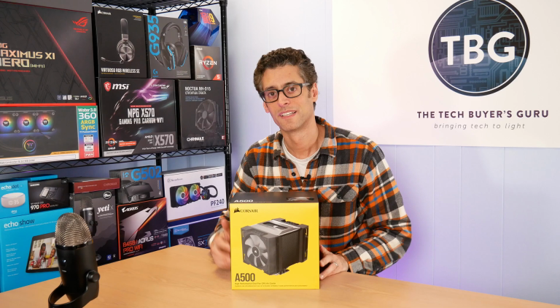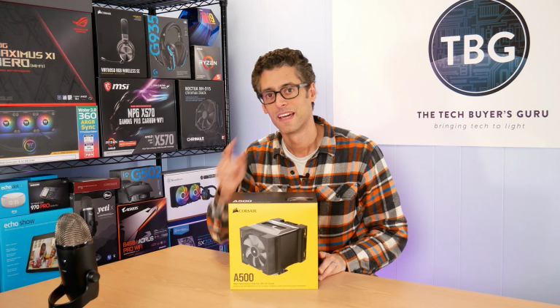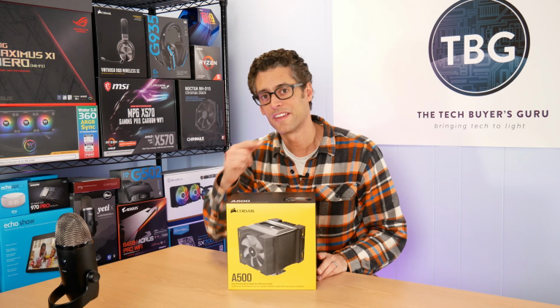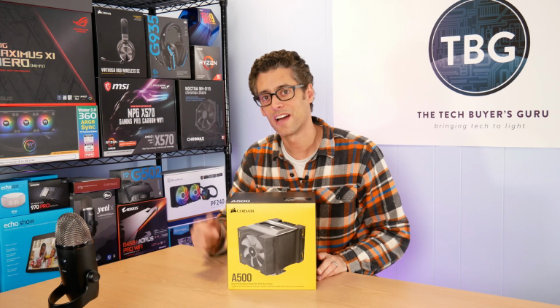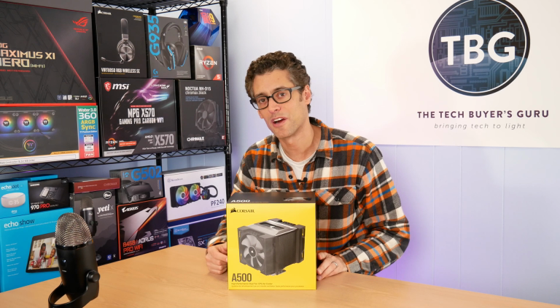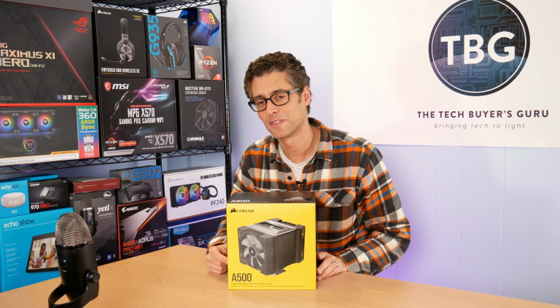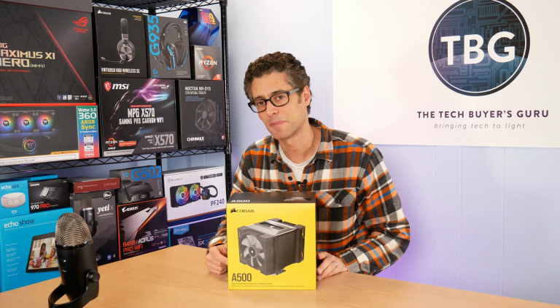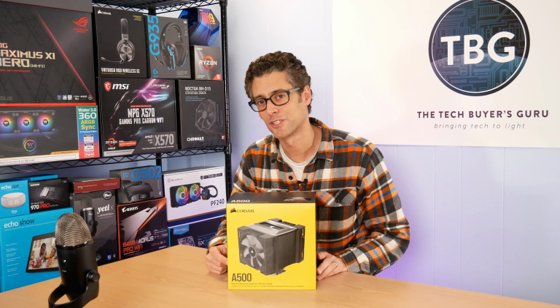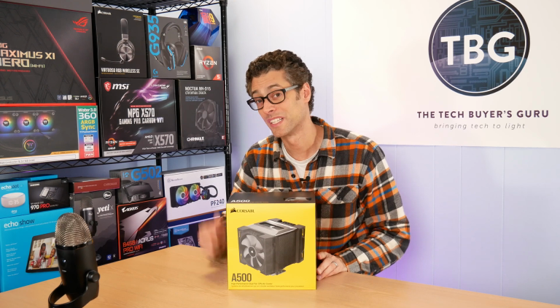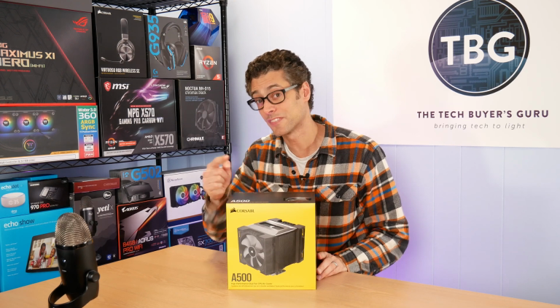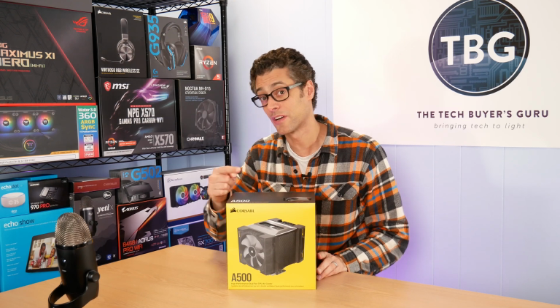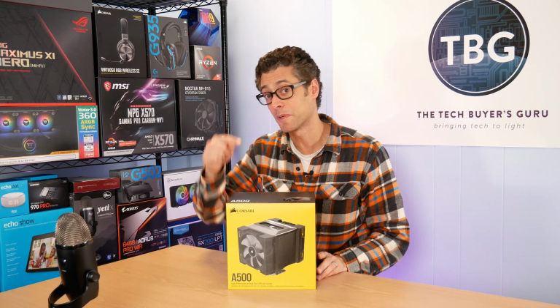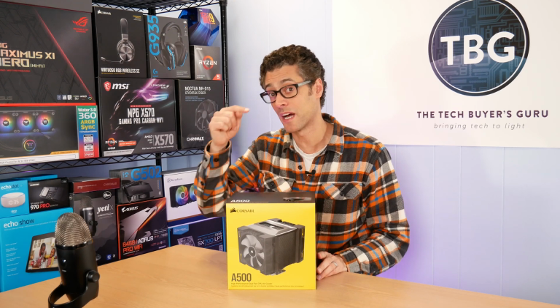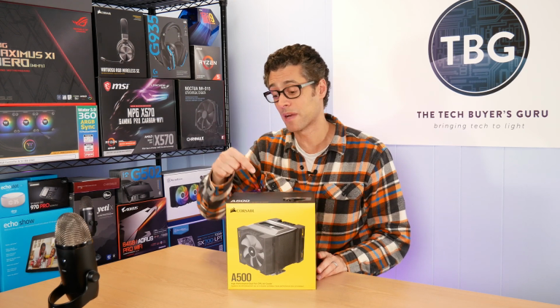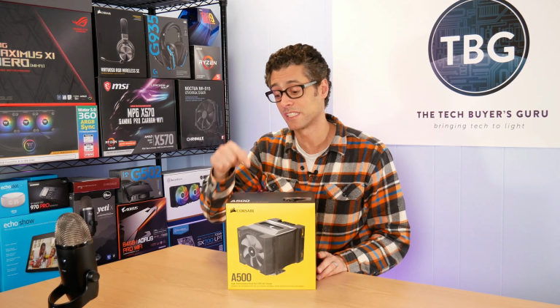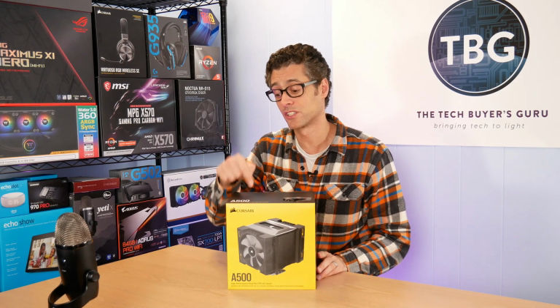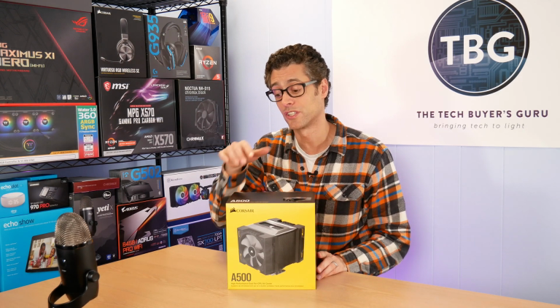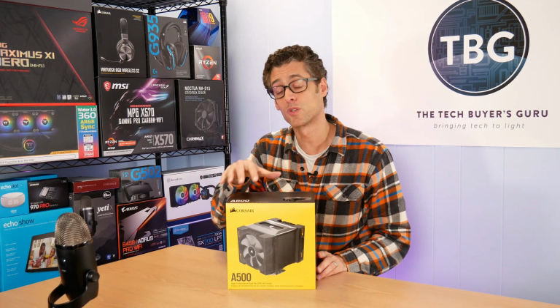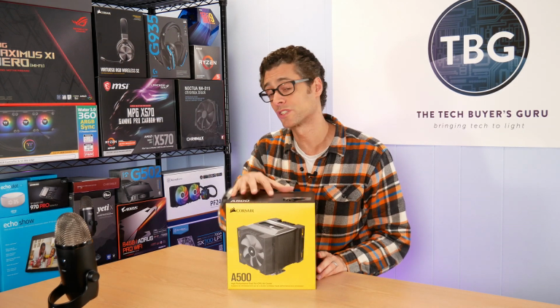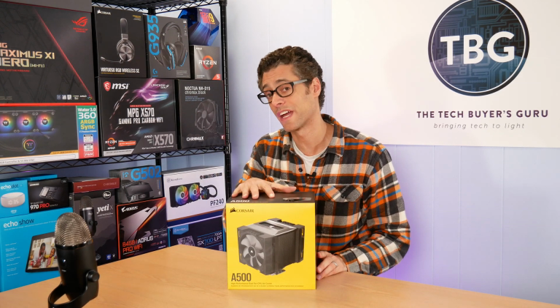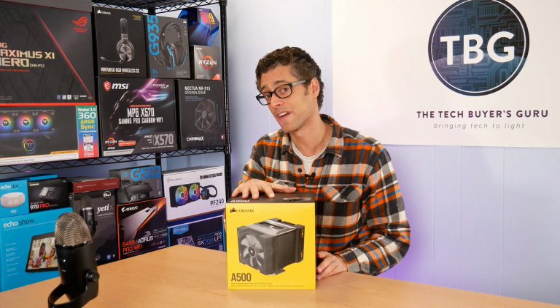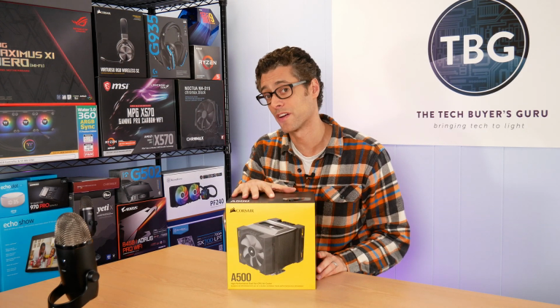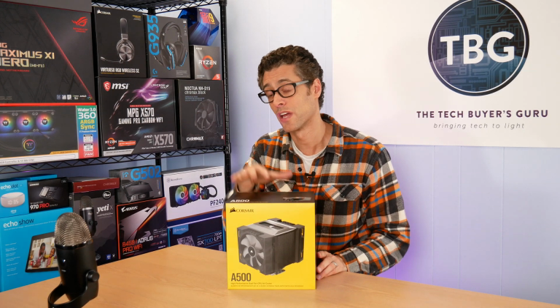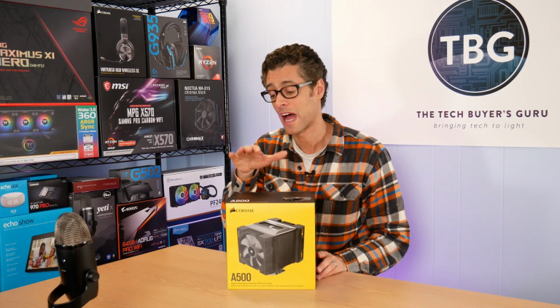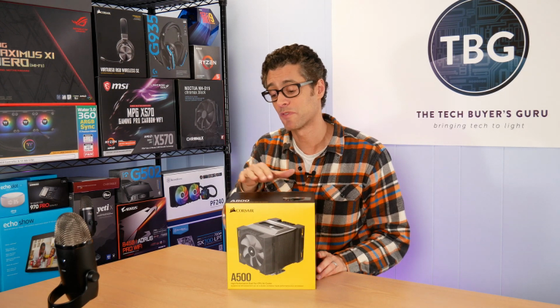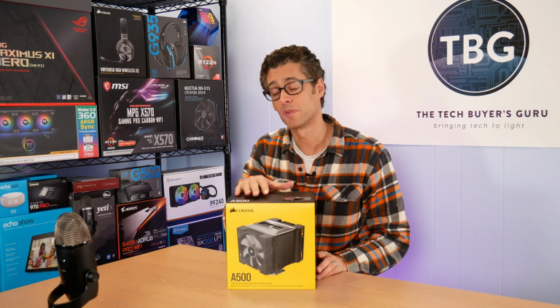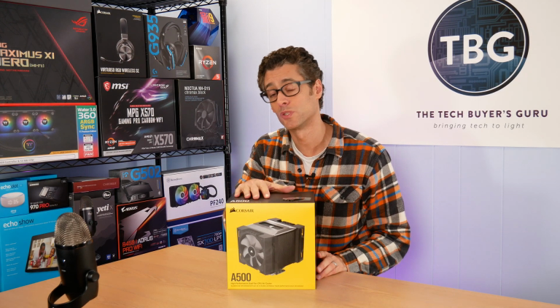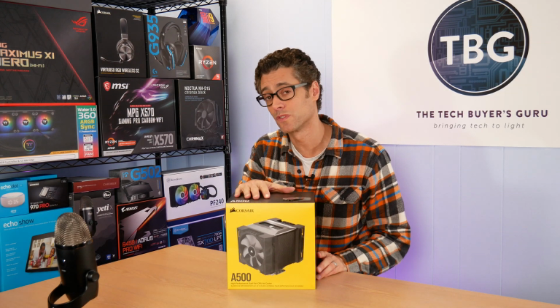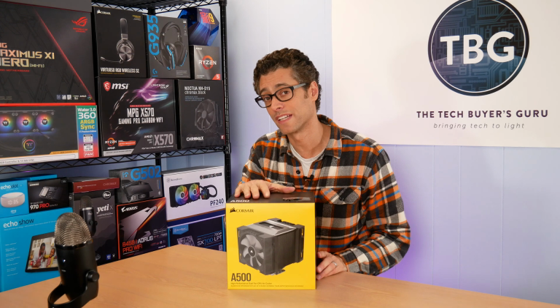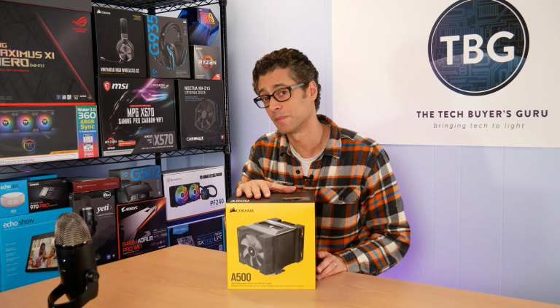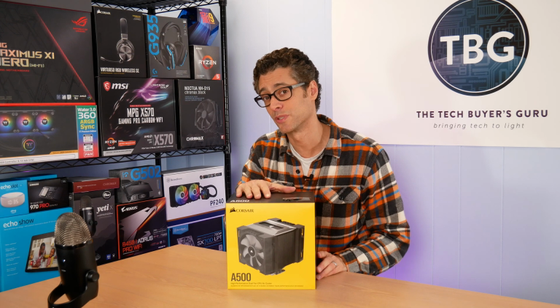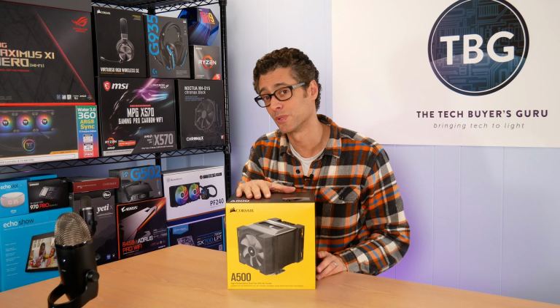Hey there, I'm Ari from The Tech Buyer's Guru, and in this video I'm going to be unboxing and installing the new Corsair A500 high-performance dual fan CPU cooler.